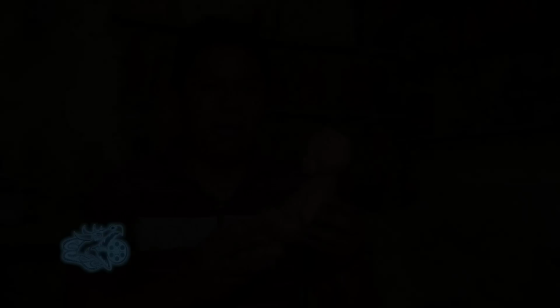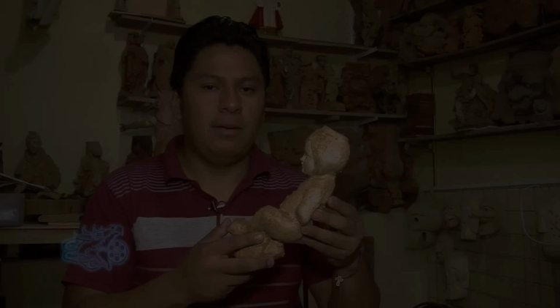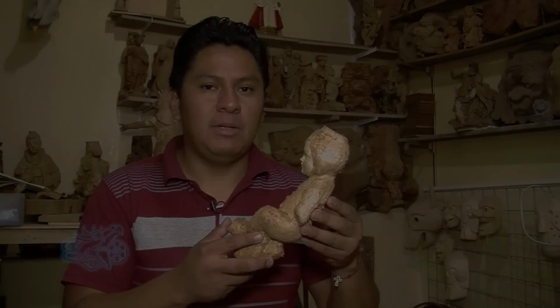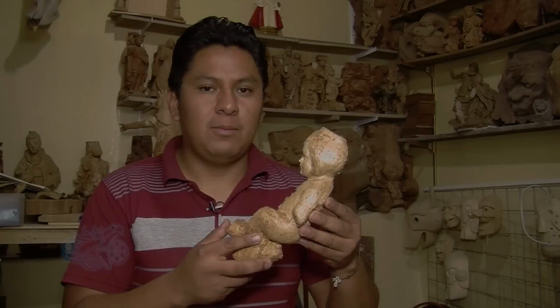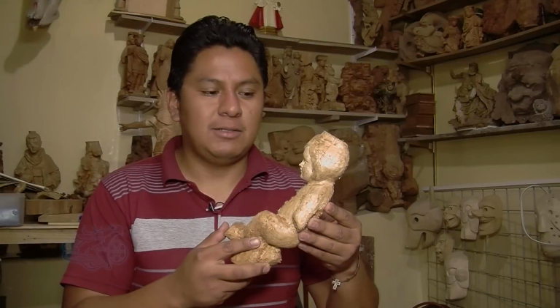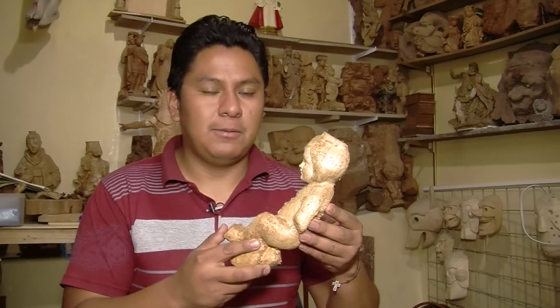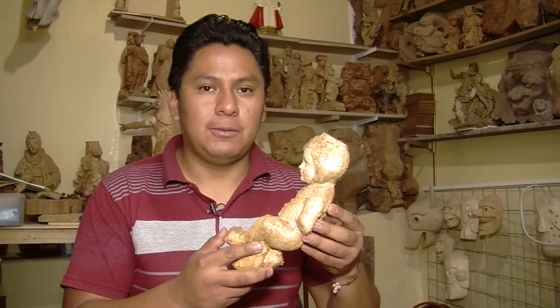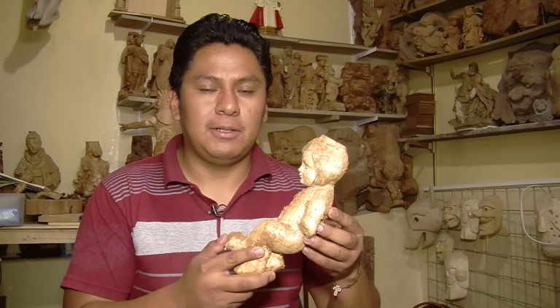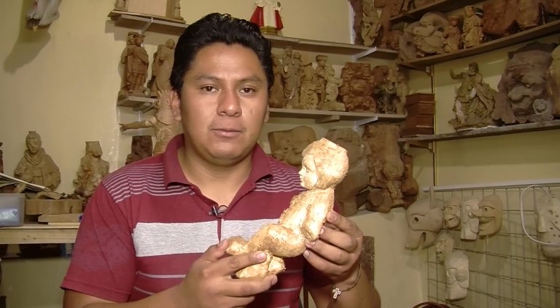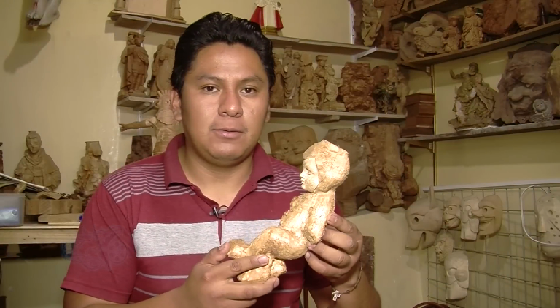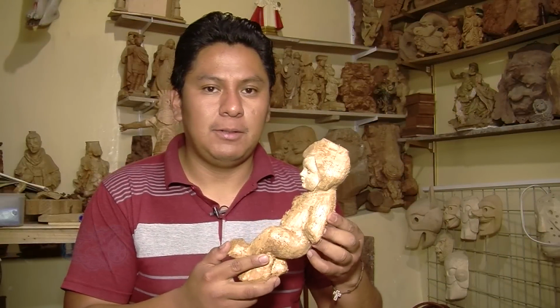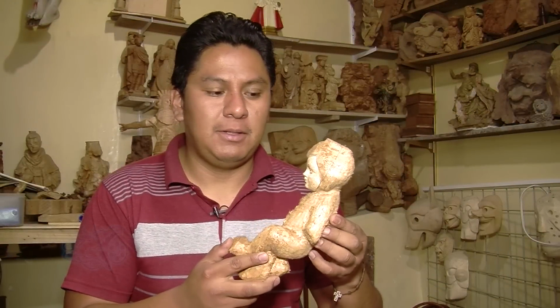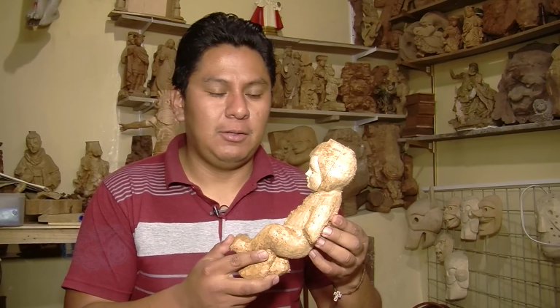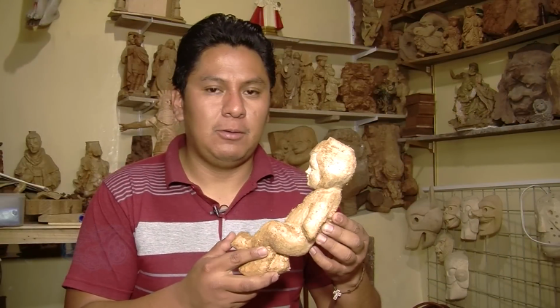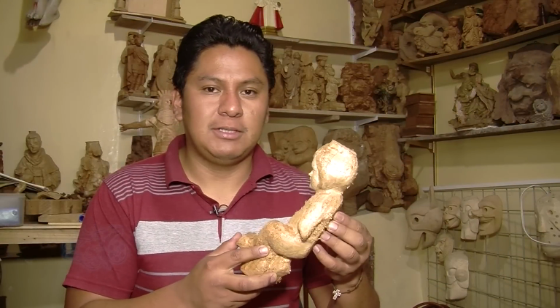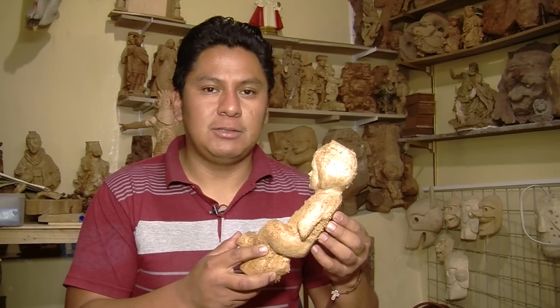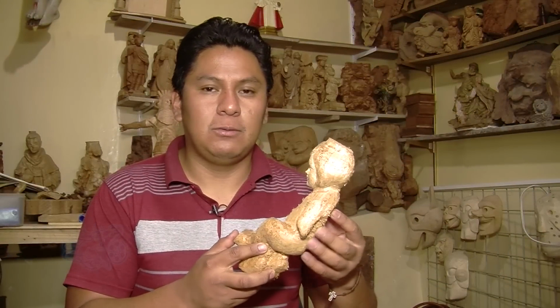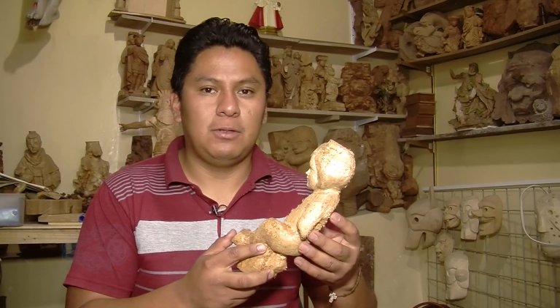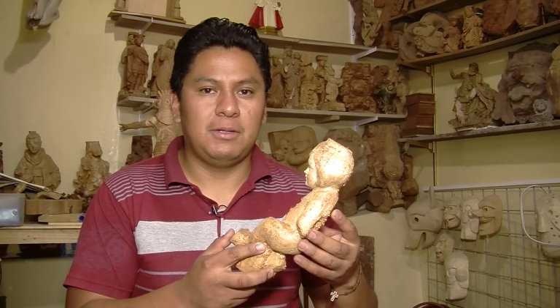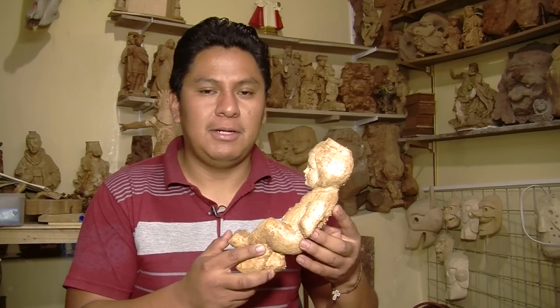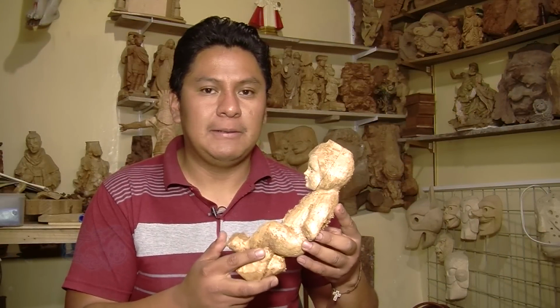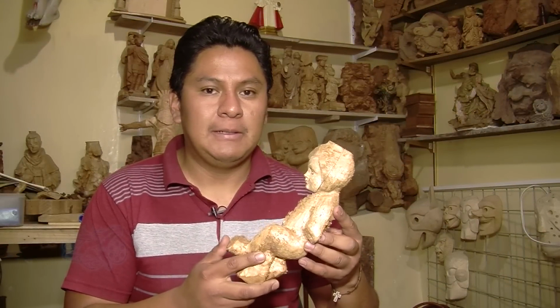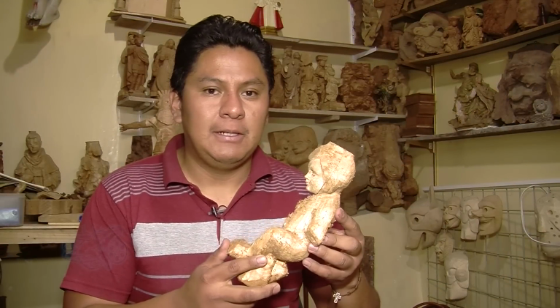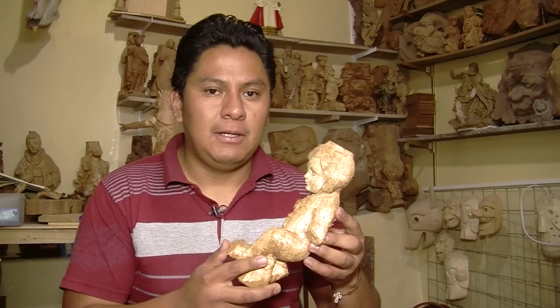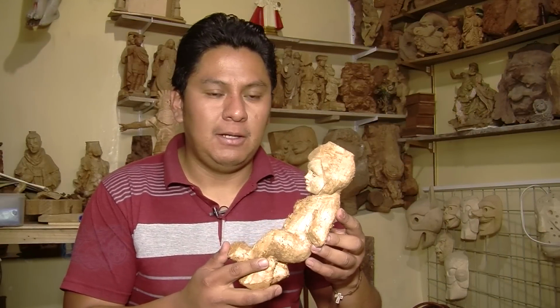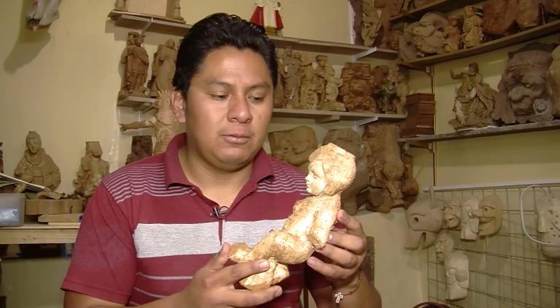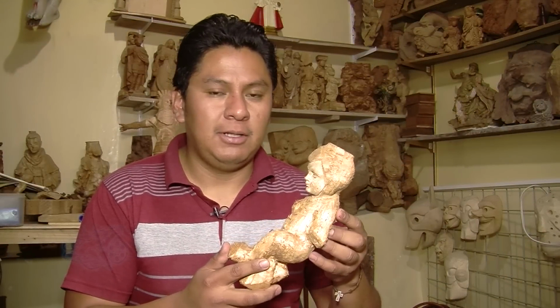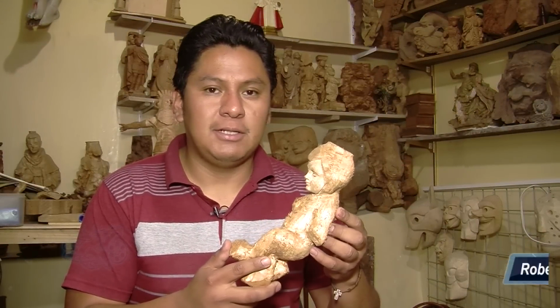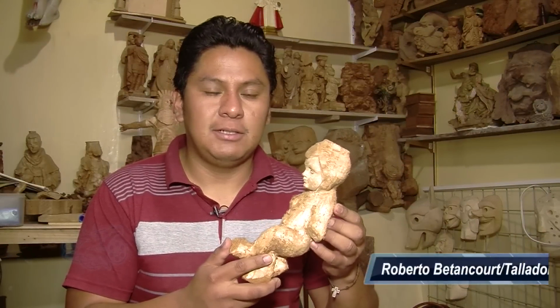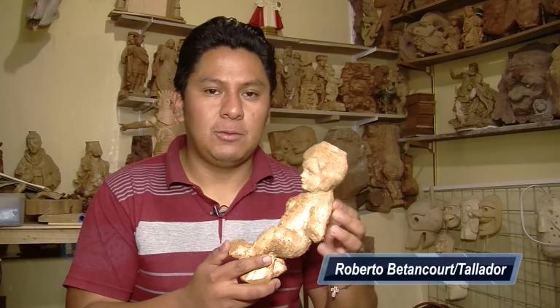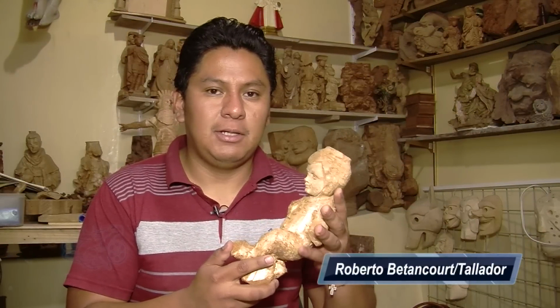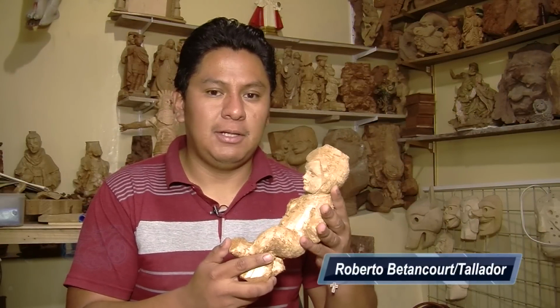My name is Roberto Betancourt. I'm going to do the sculpture in wood with the School of Equipe.